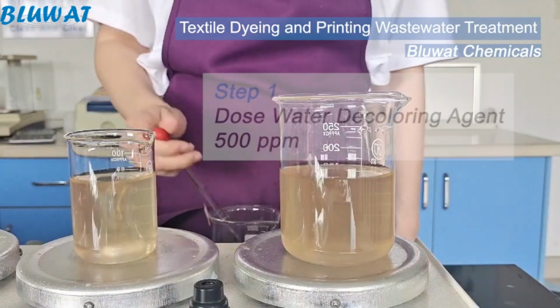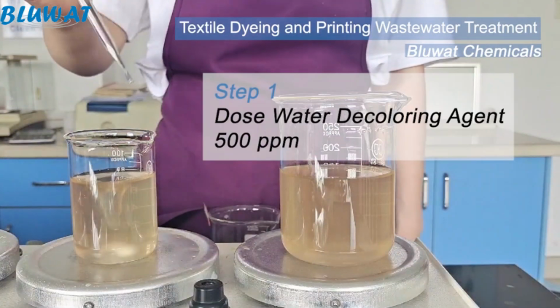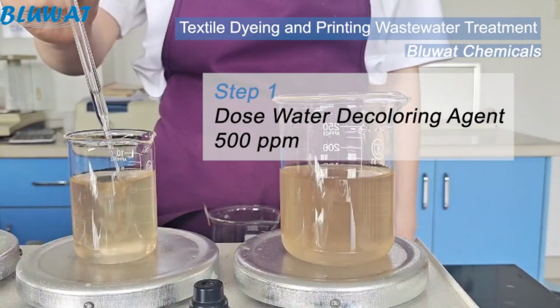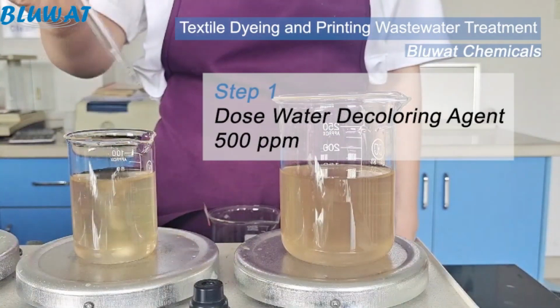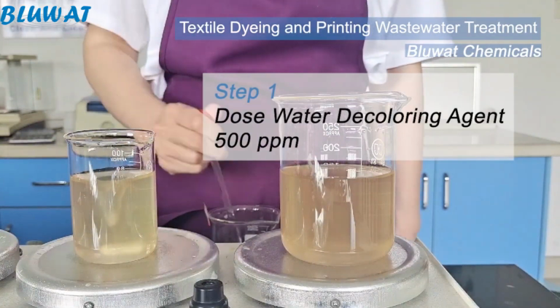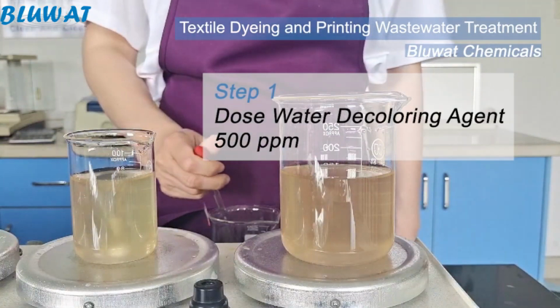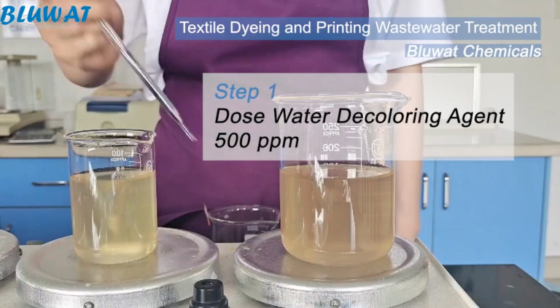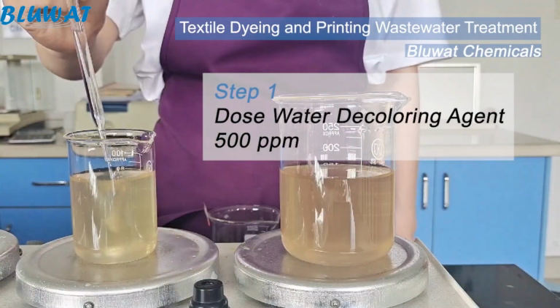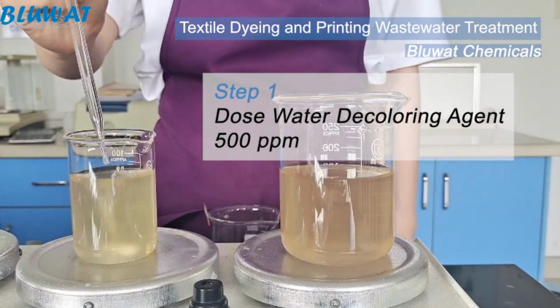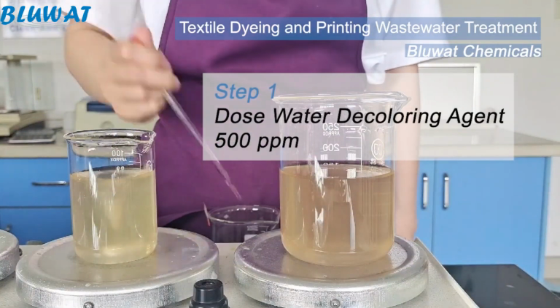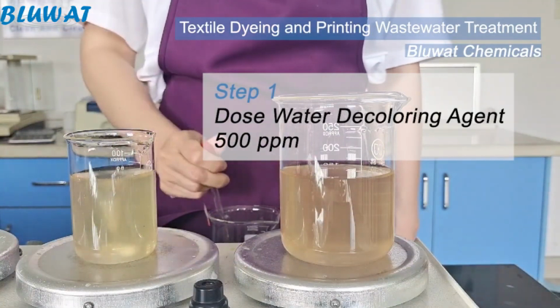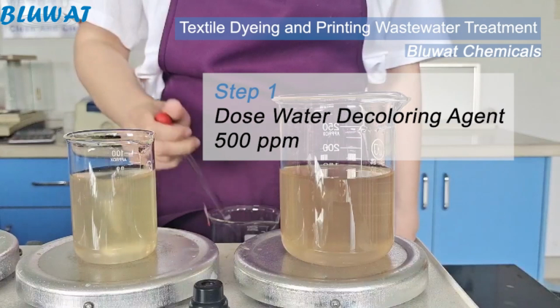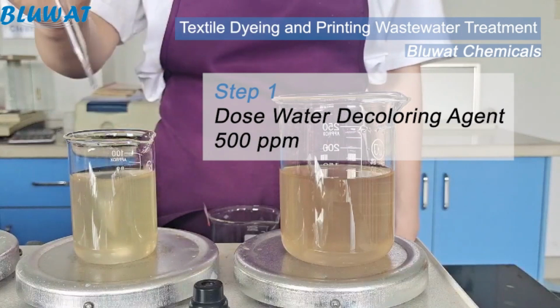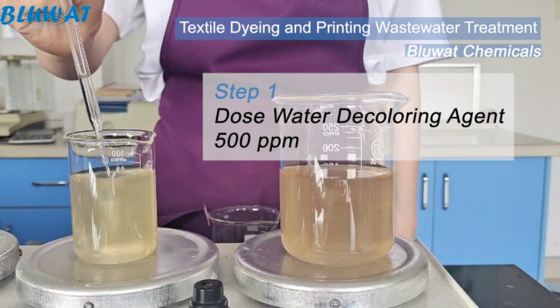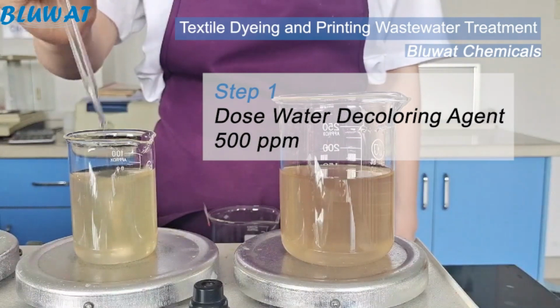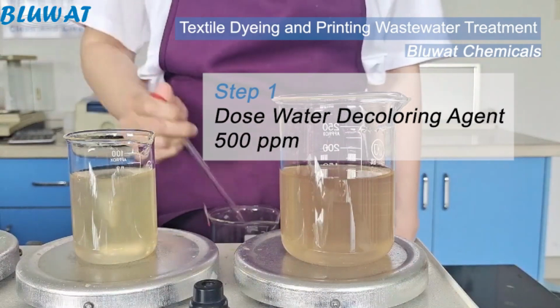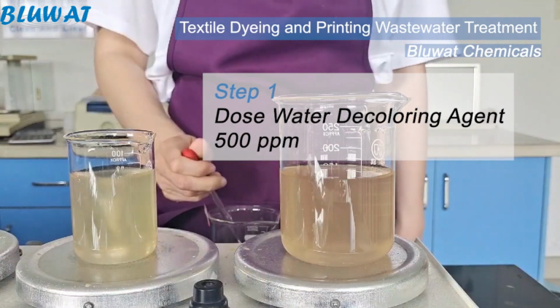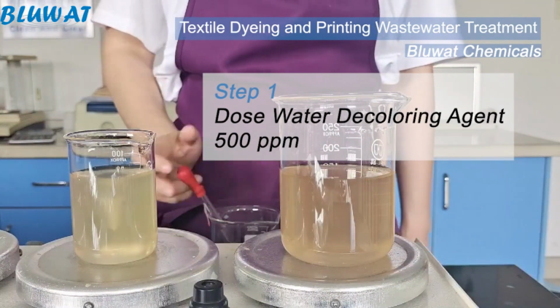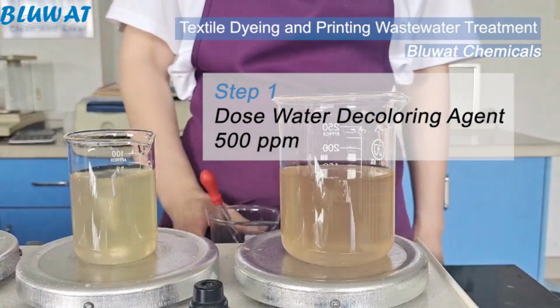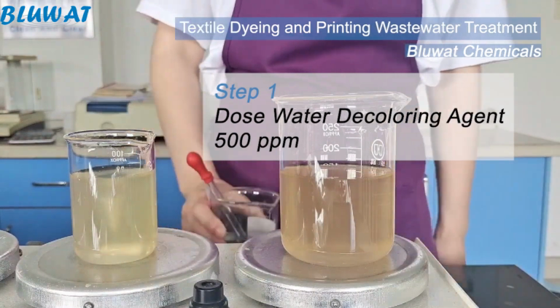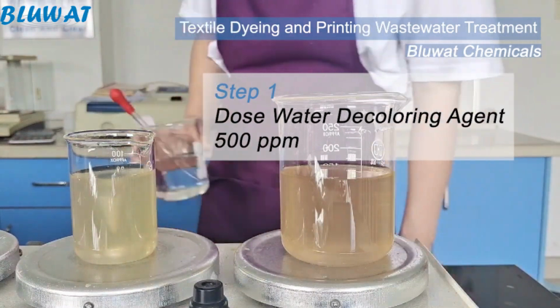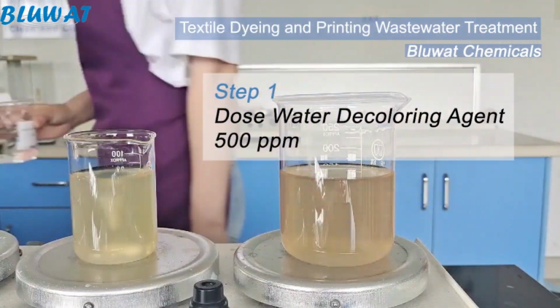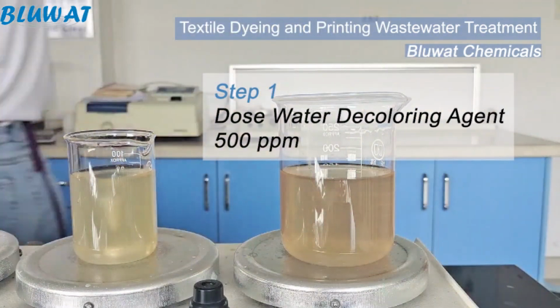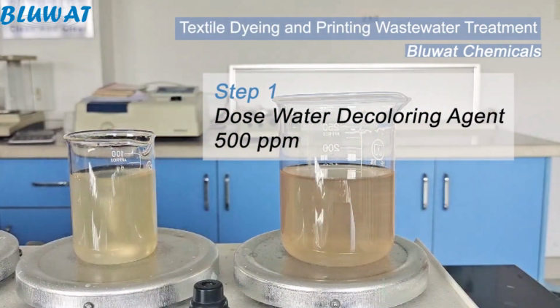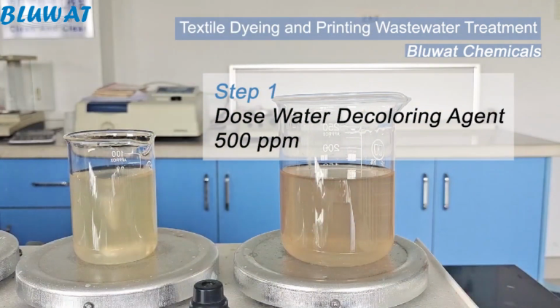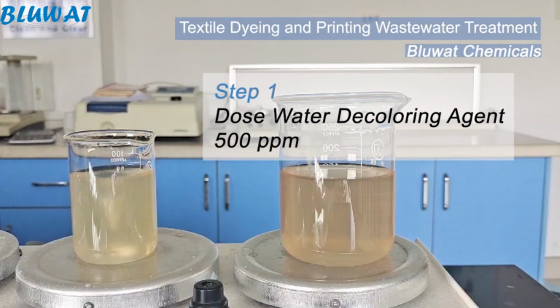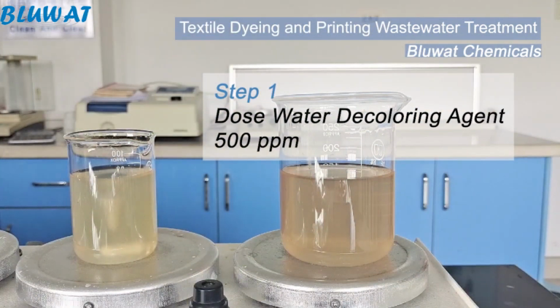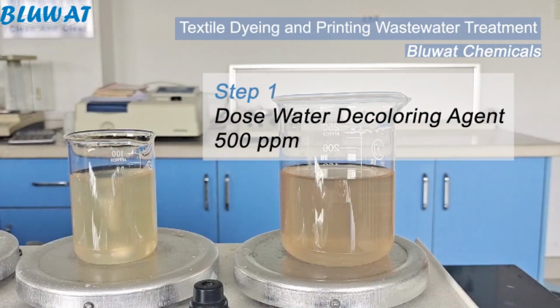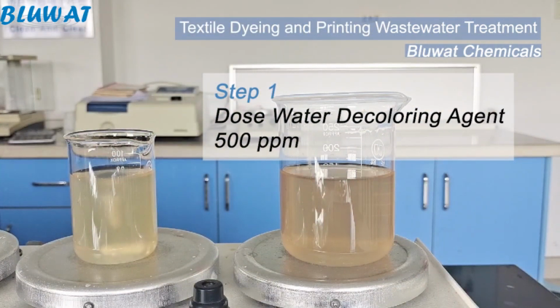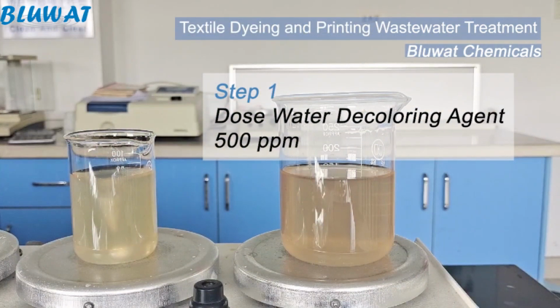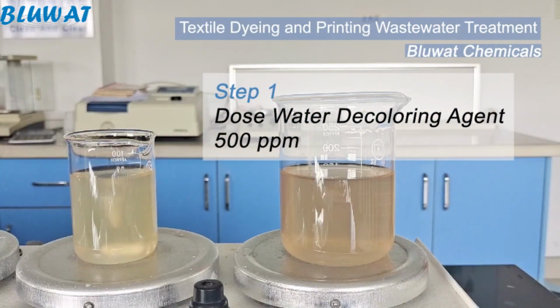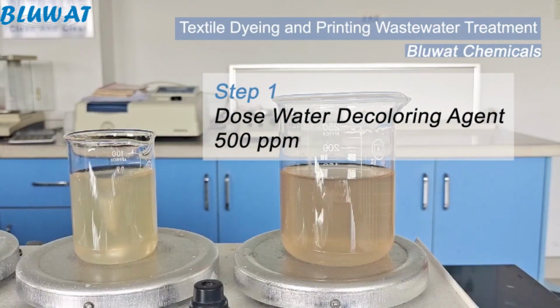First step: dosing BWD-01 solution, mix with effluent completely until the color flocs are generating.